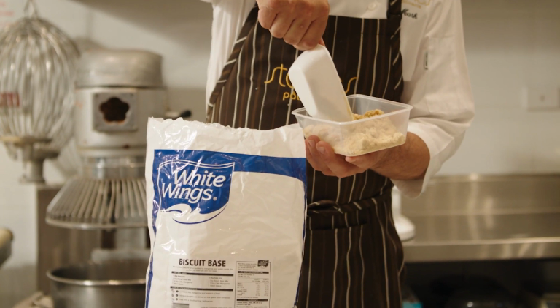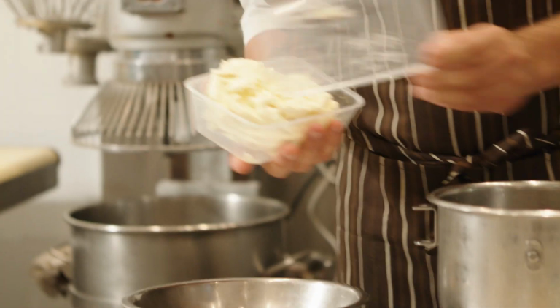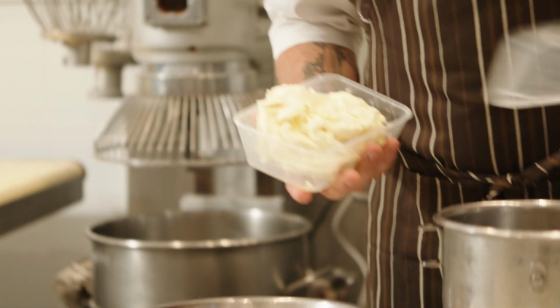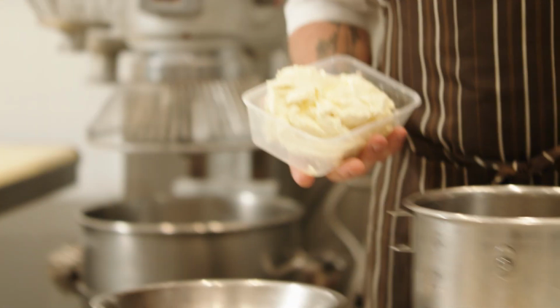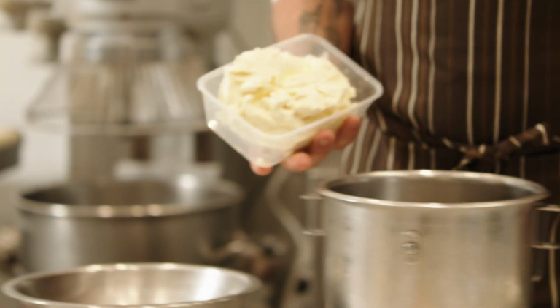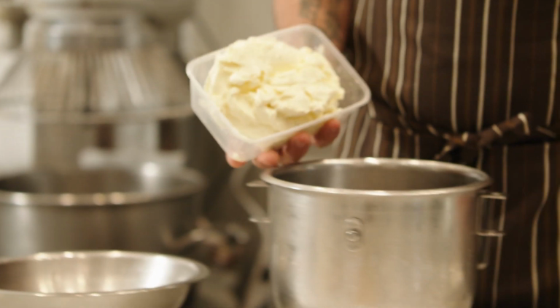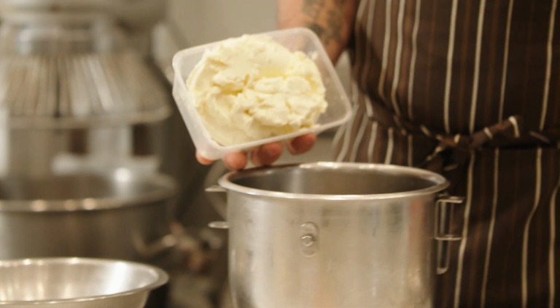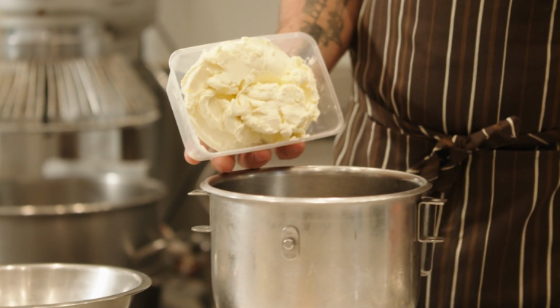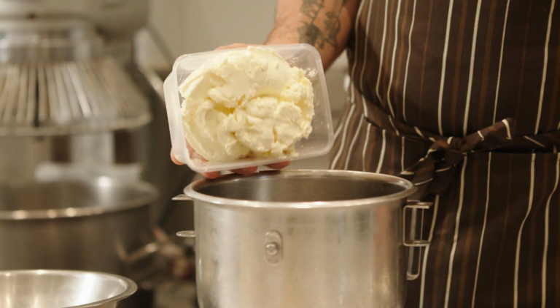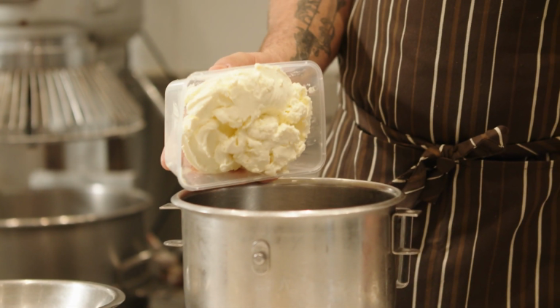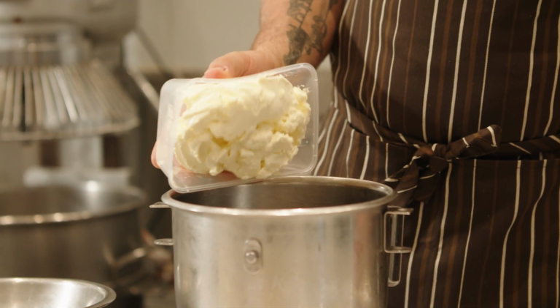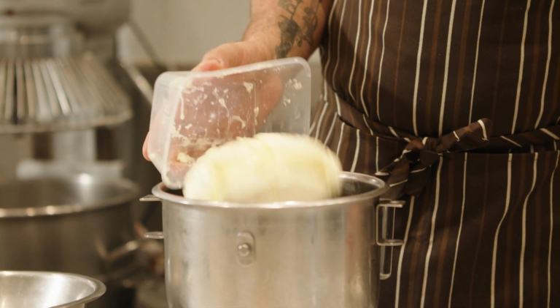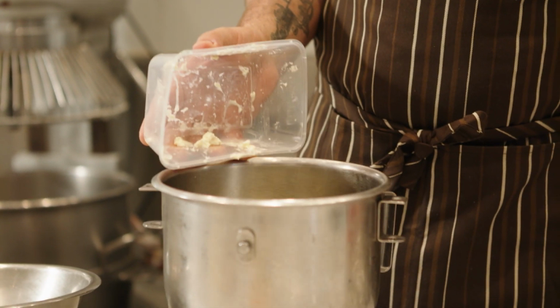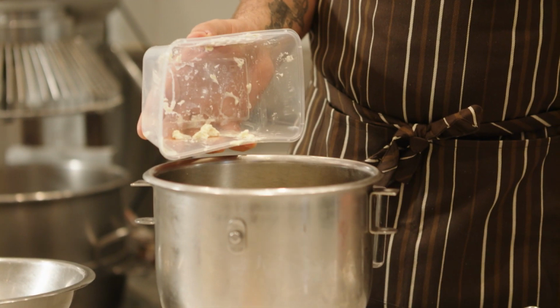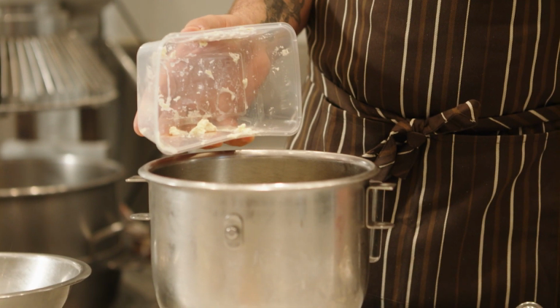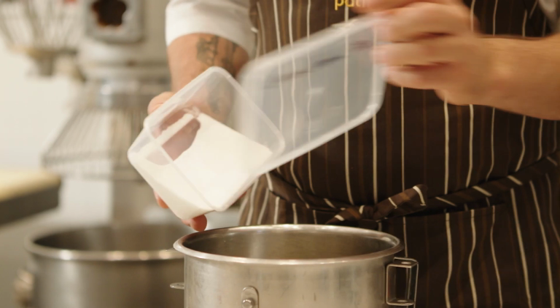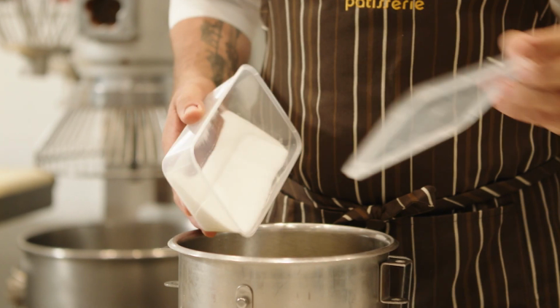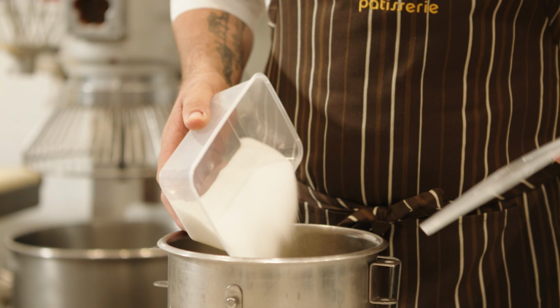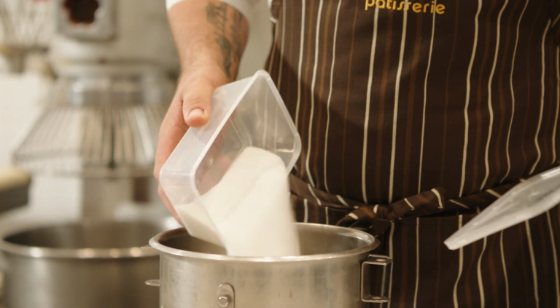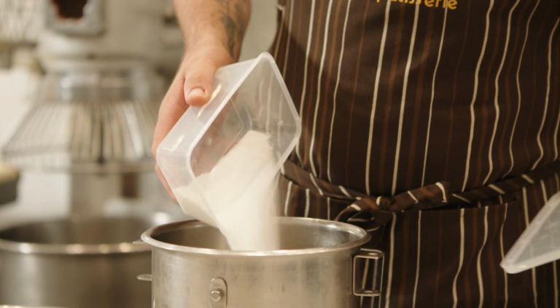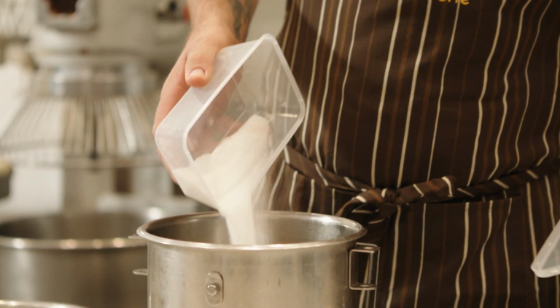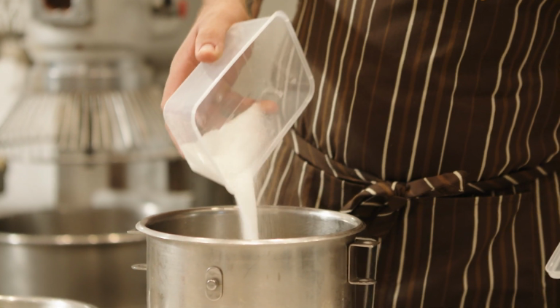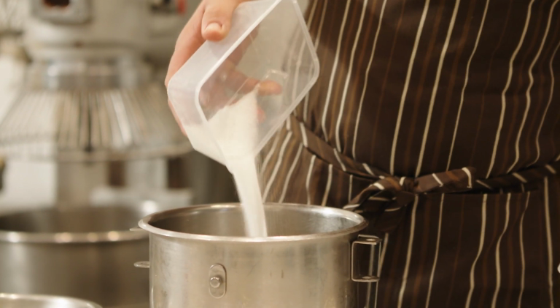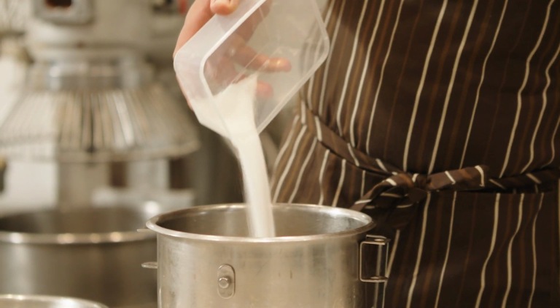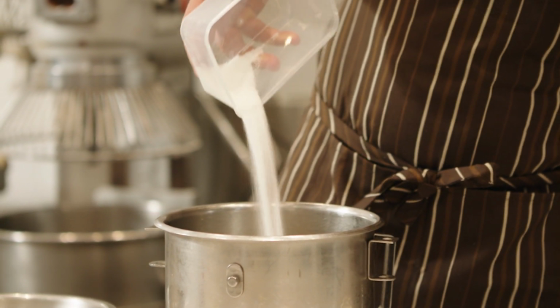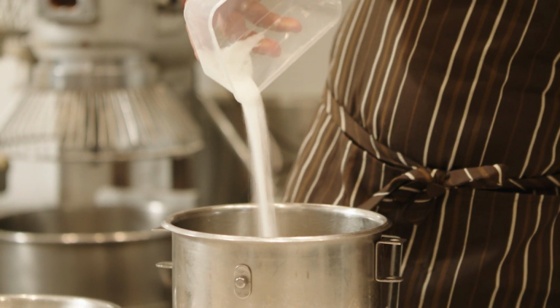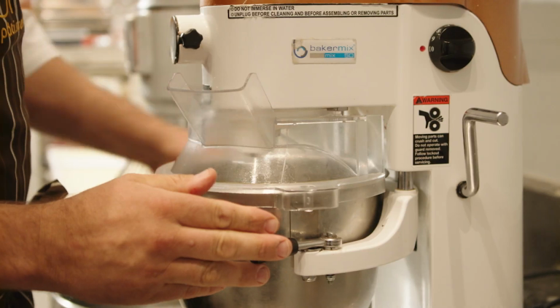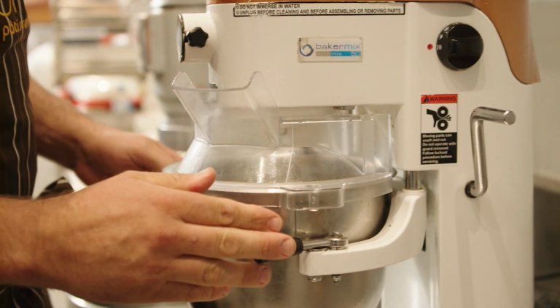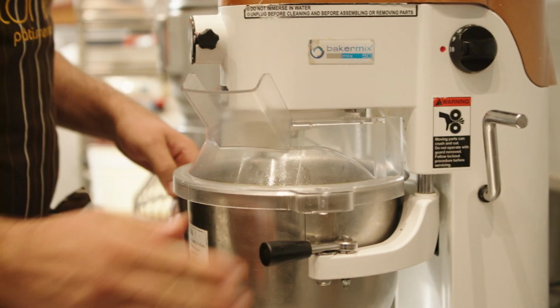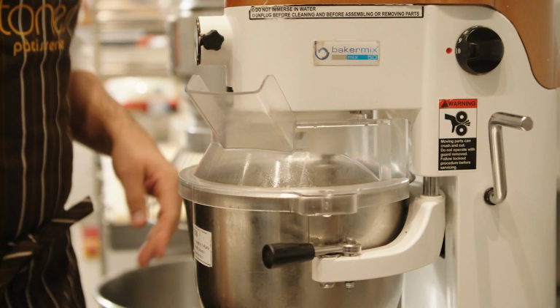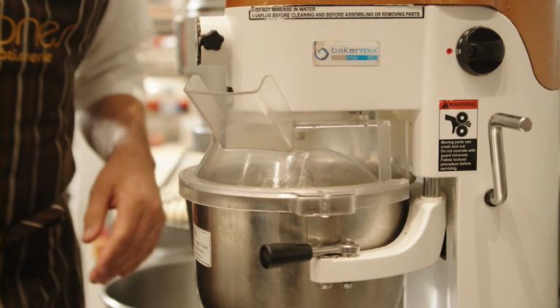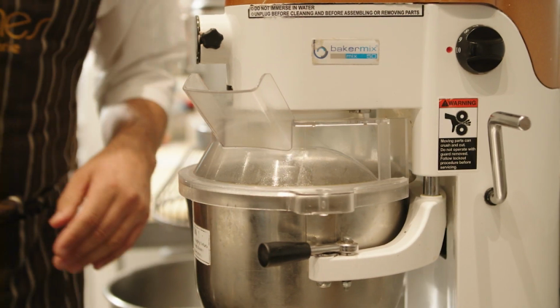We're going to beat the cream cheese and the sugar together until it's nice and smooth and creamy.